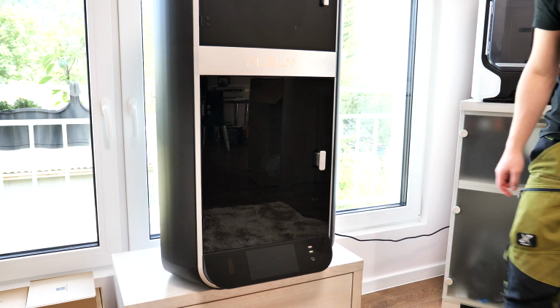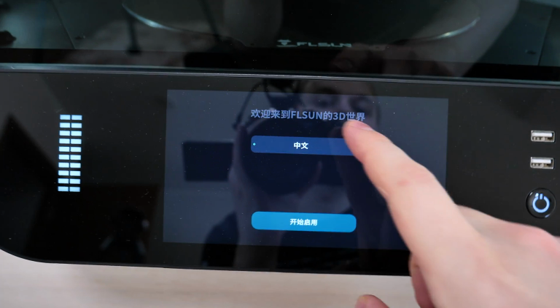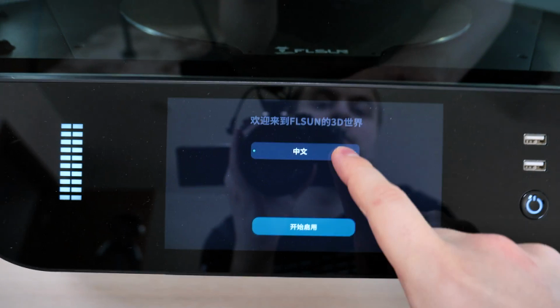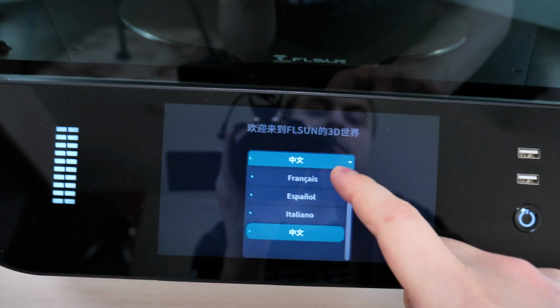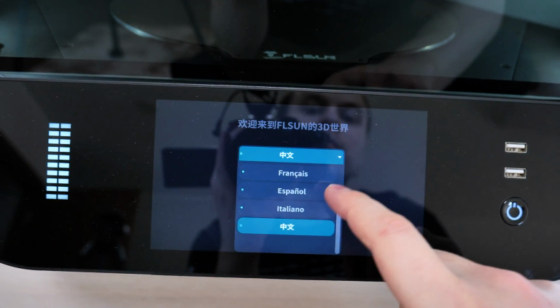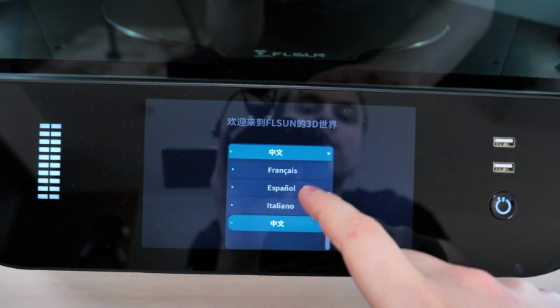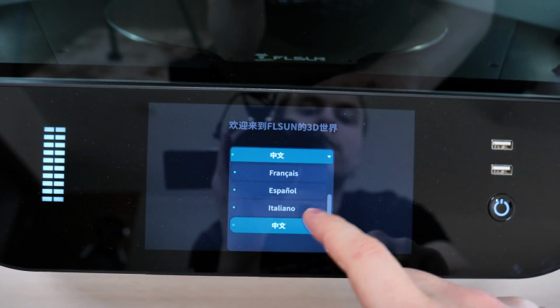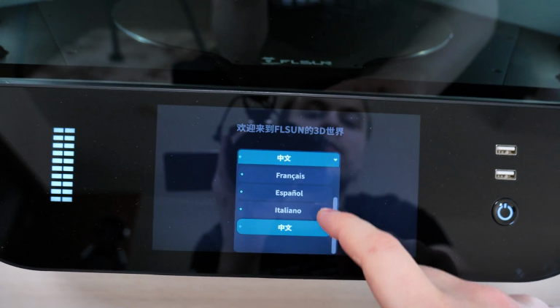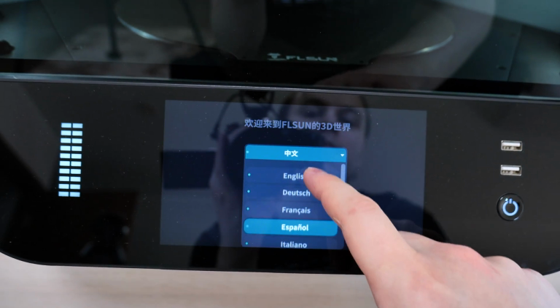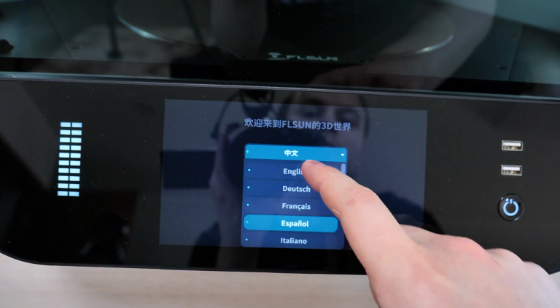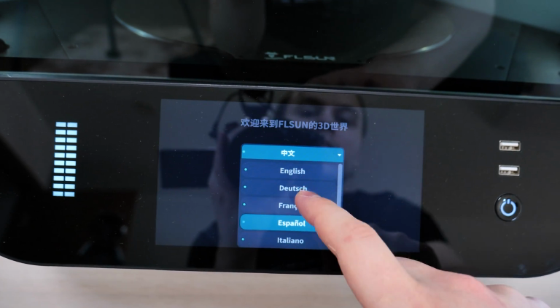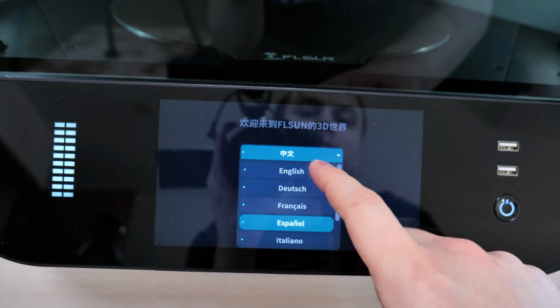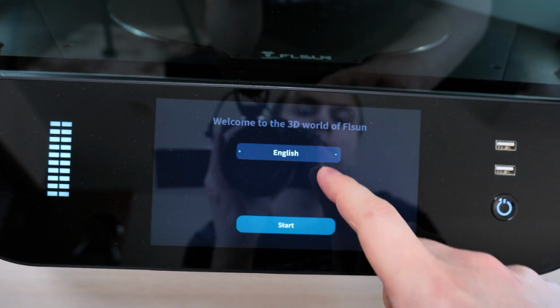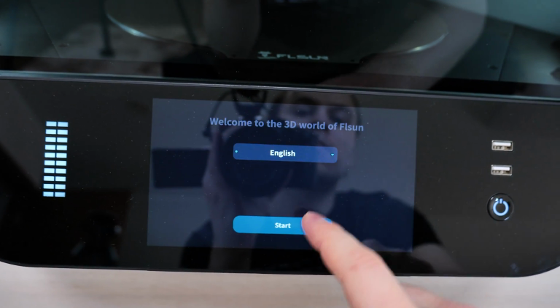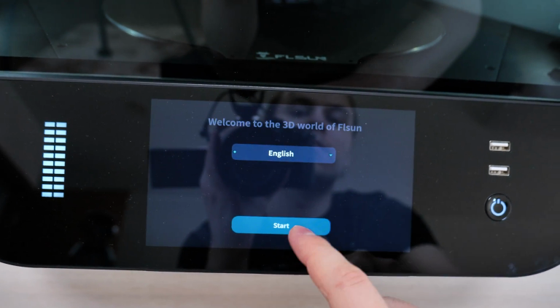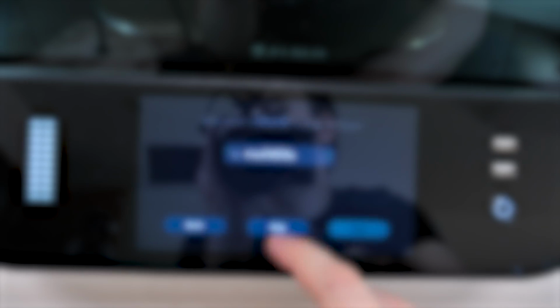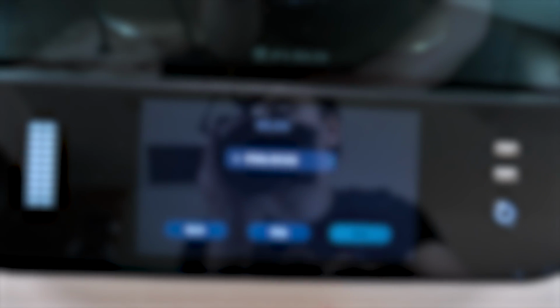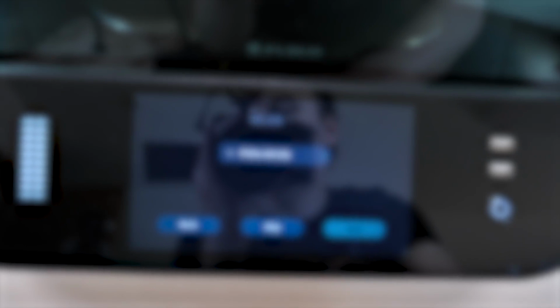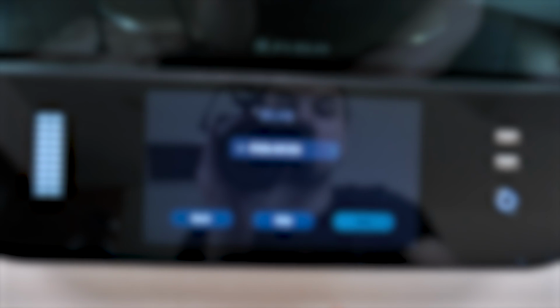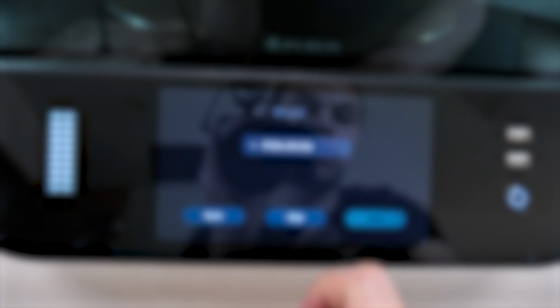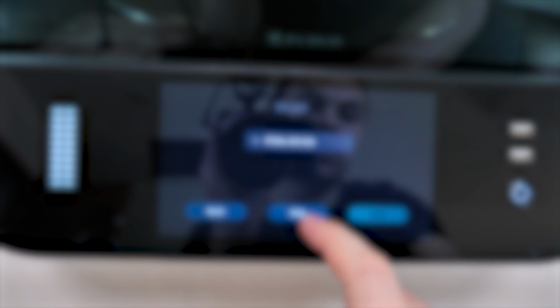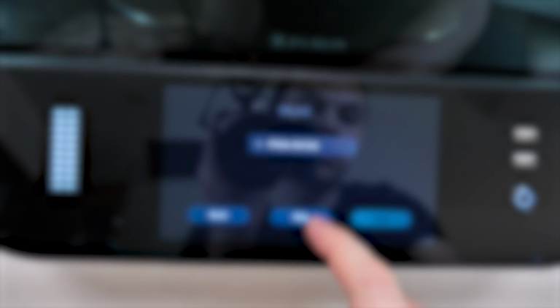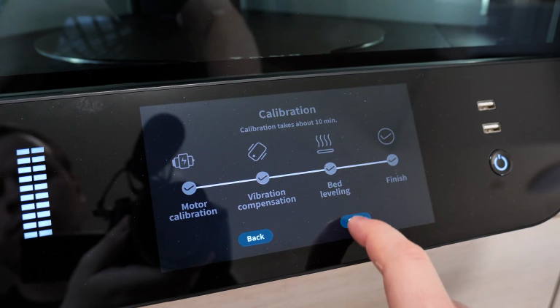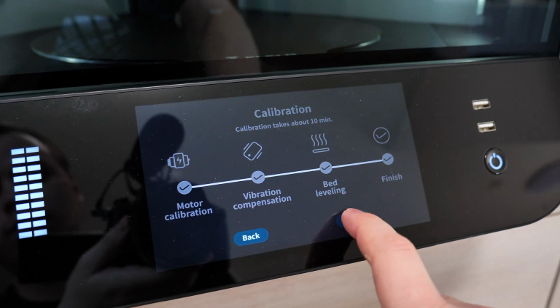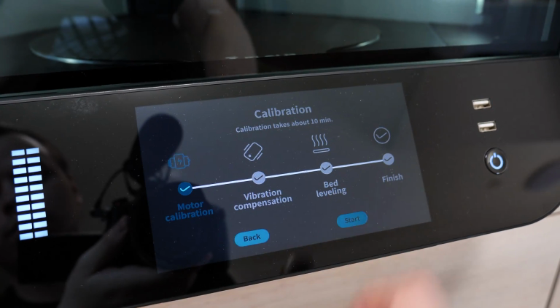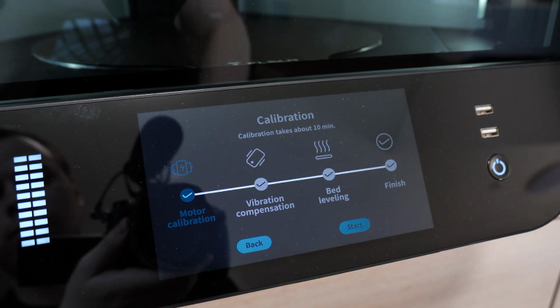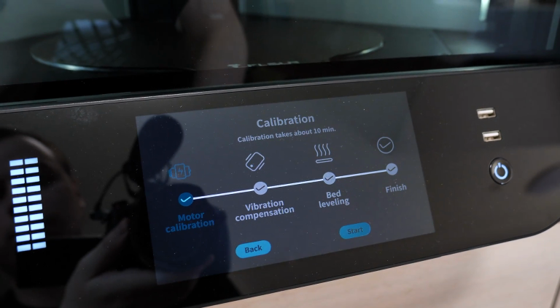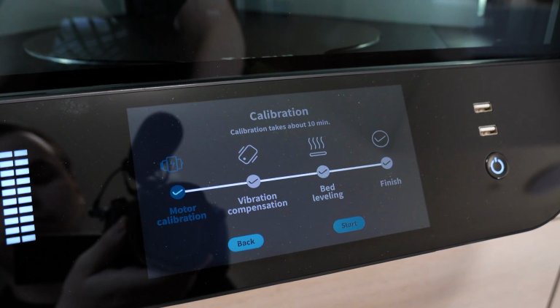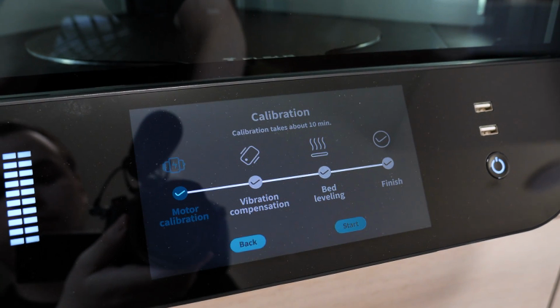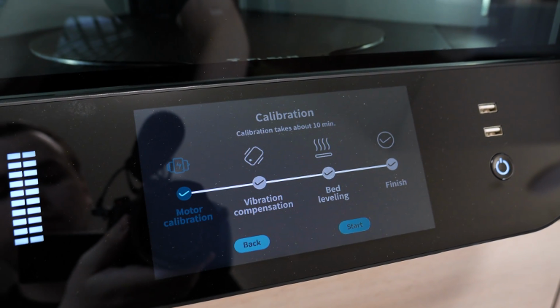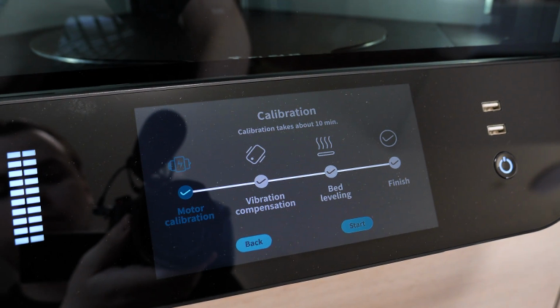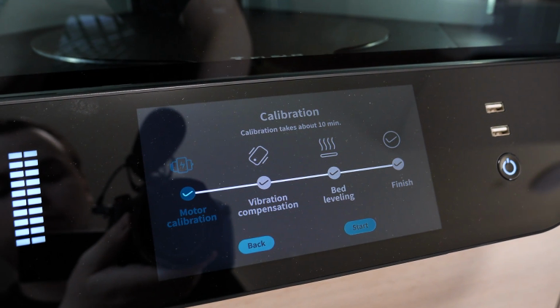When I started it up, first it asked for my preferred language and Wi-Fi password. Then it ran a calibration sequence that took around 10 minutes.